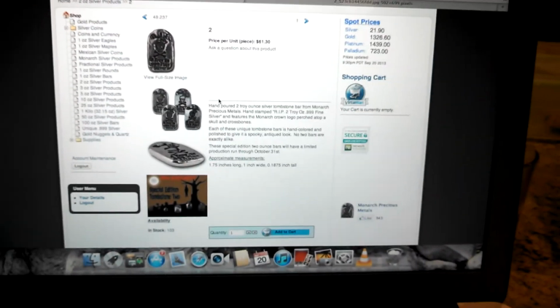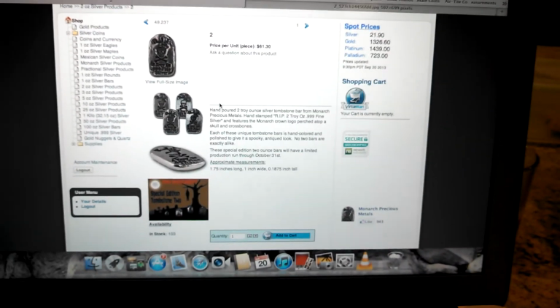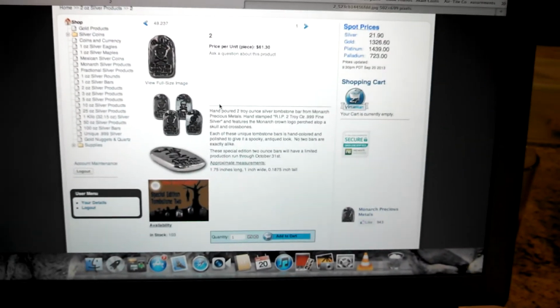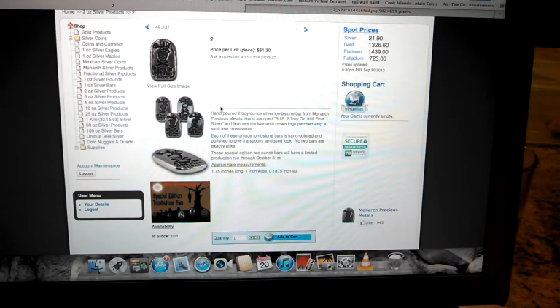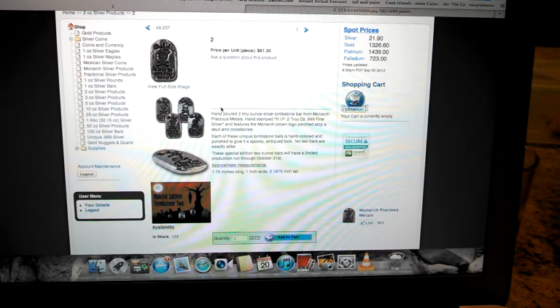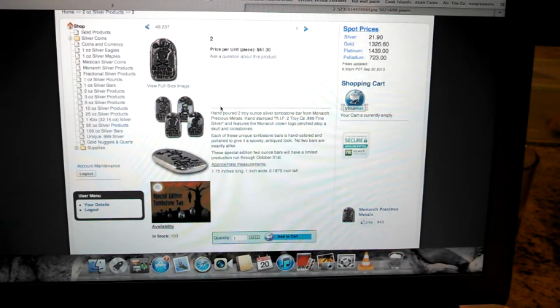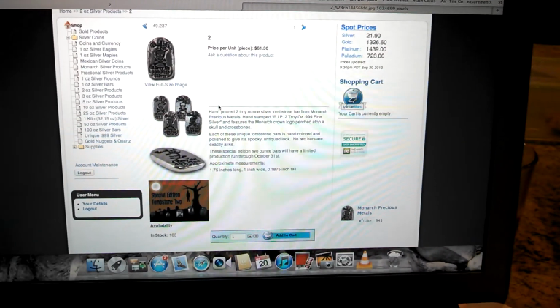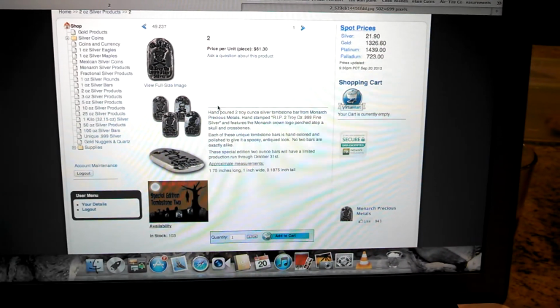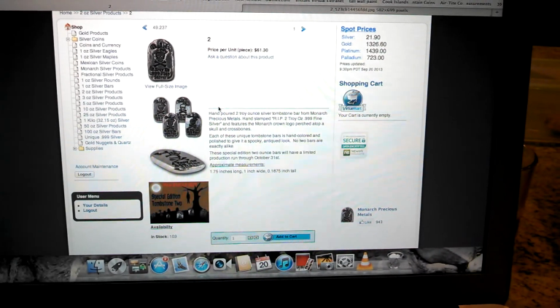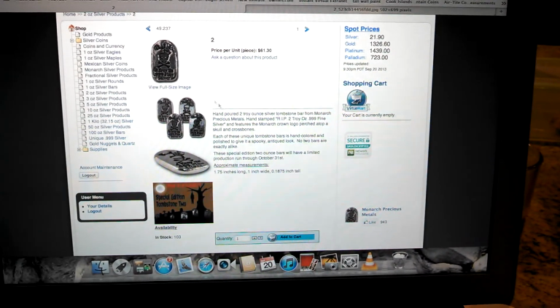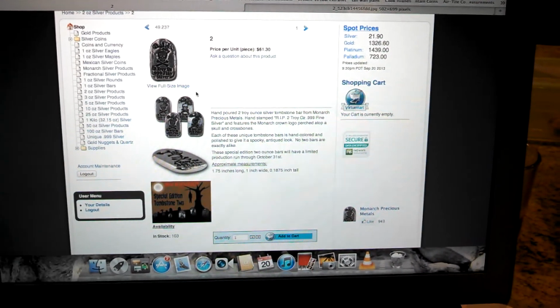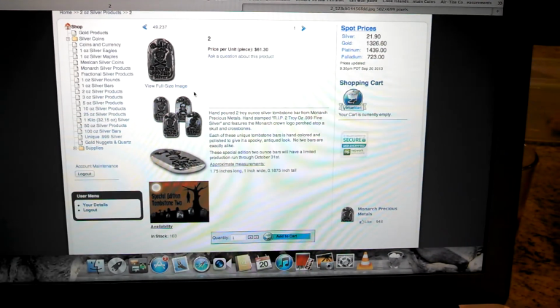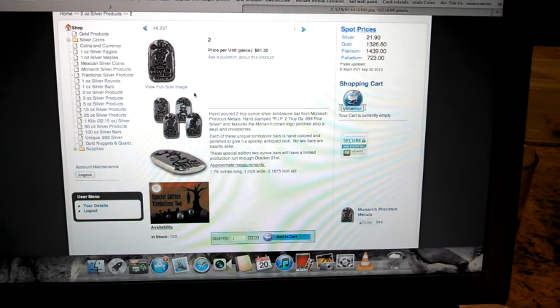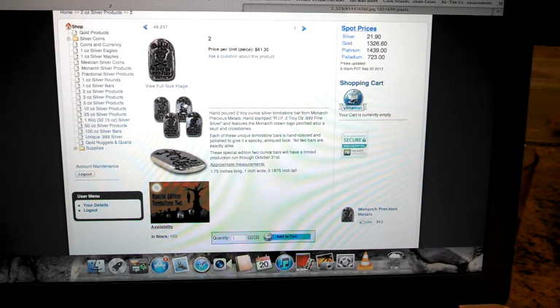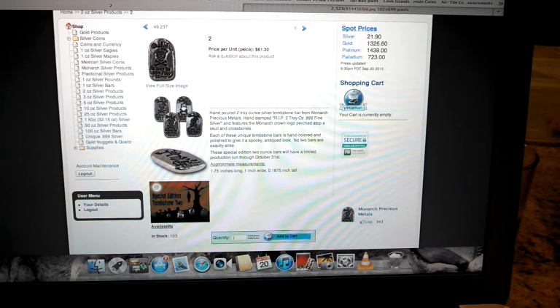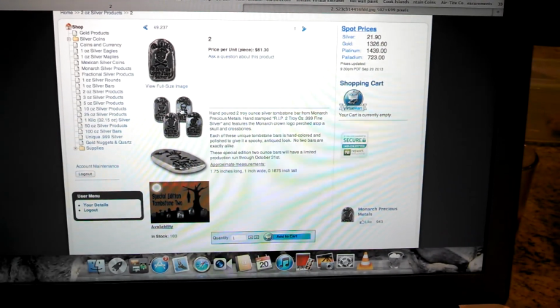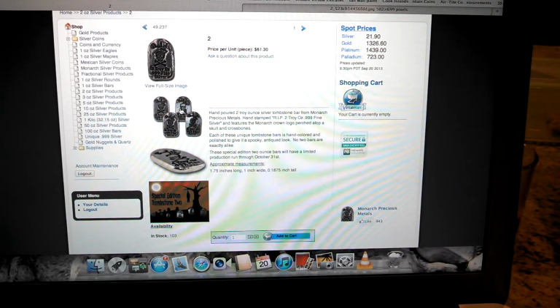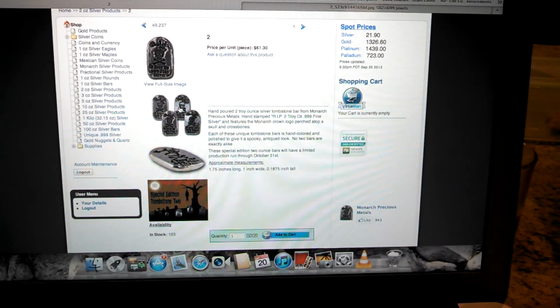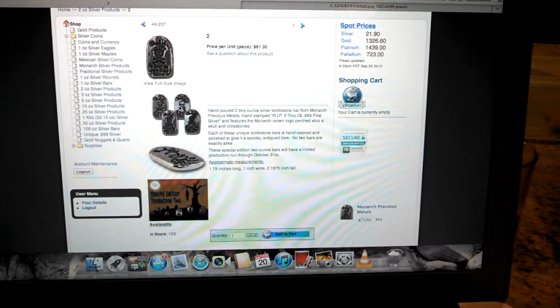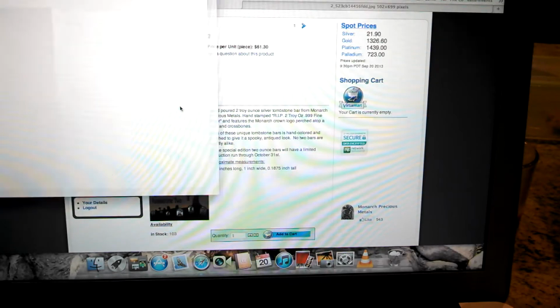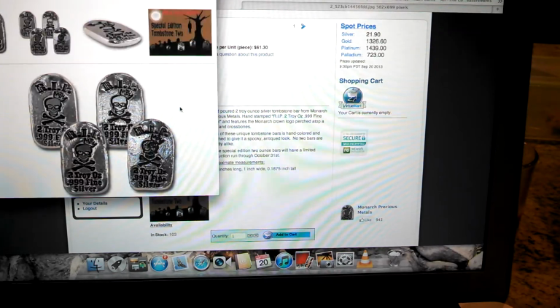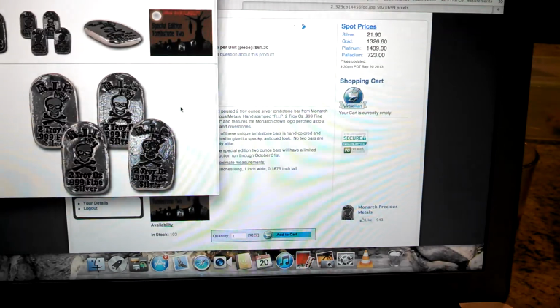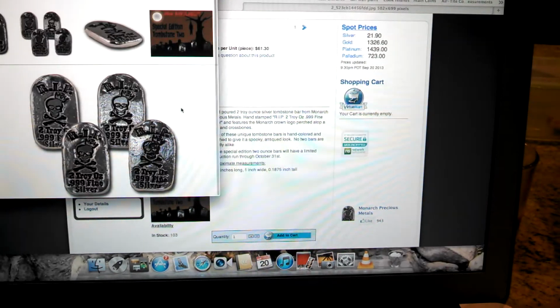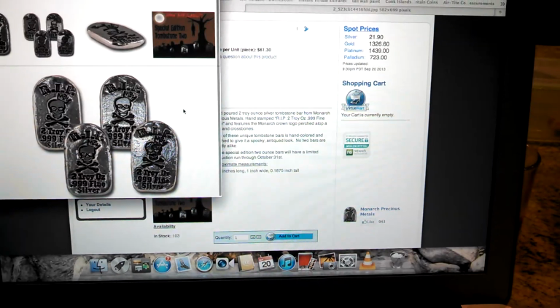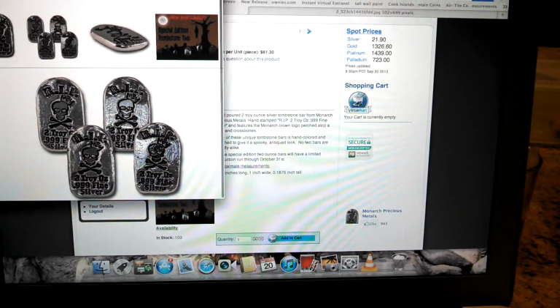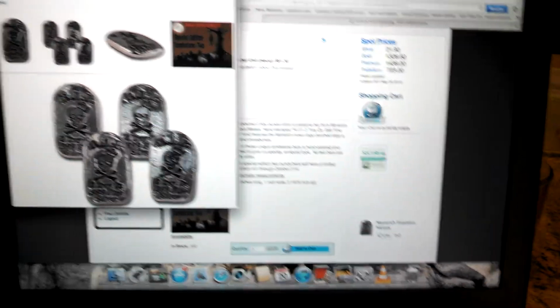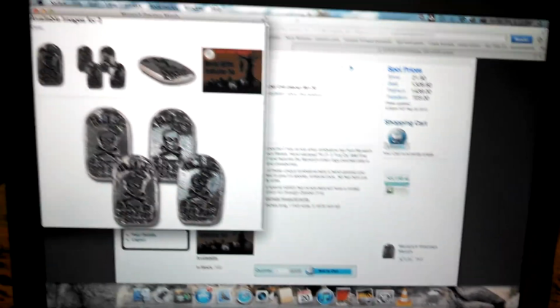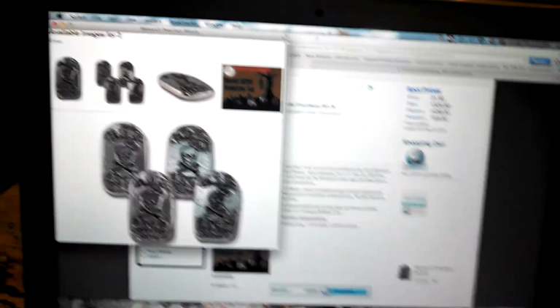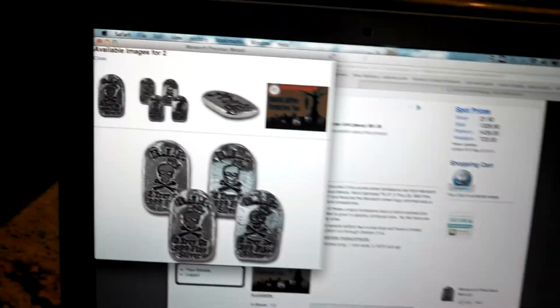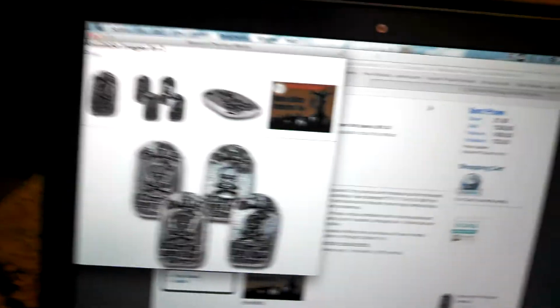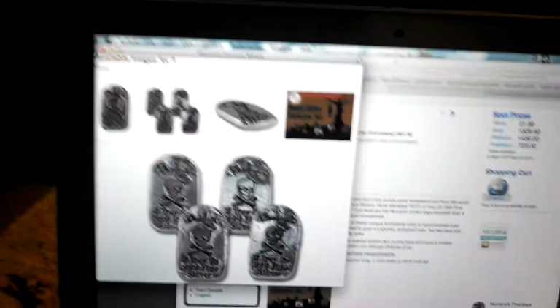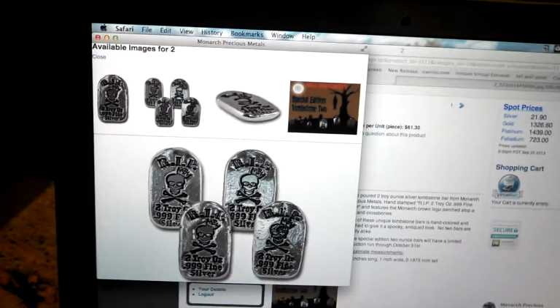Tell me what you guys think of these. Let me know if you're going to get some — I think they're pretty unique.